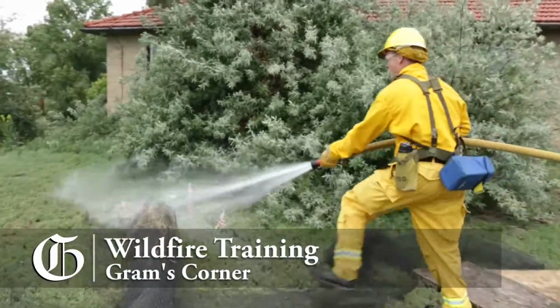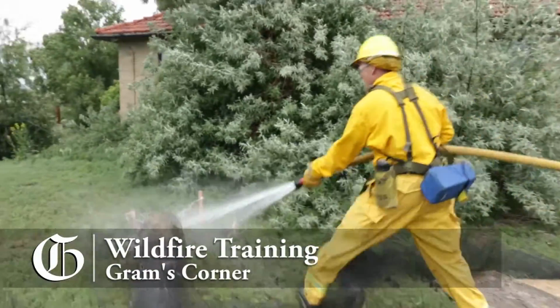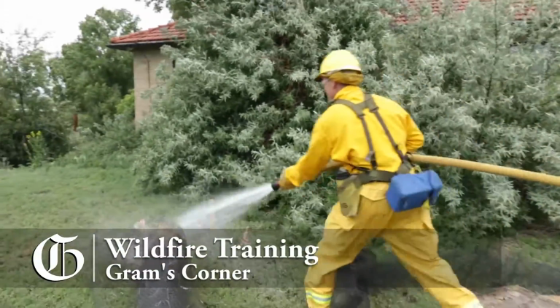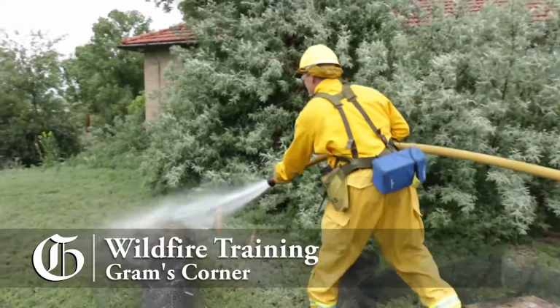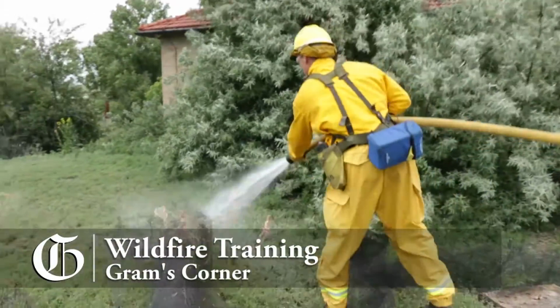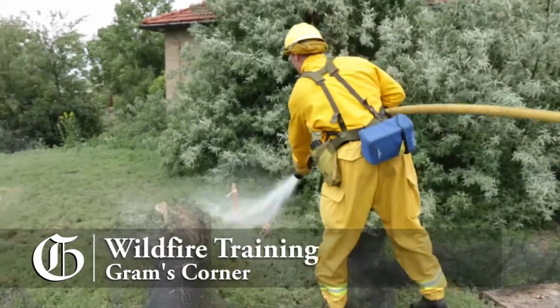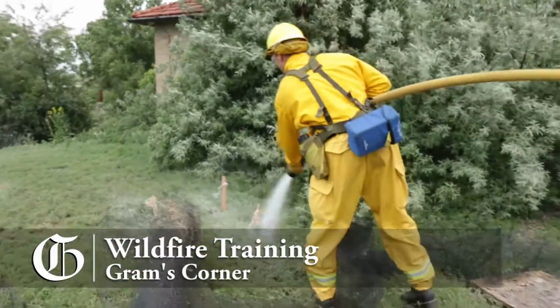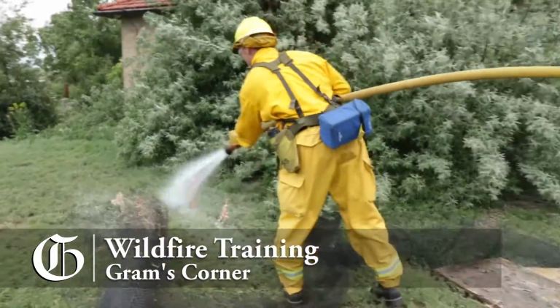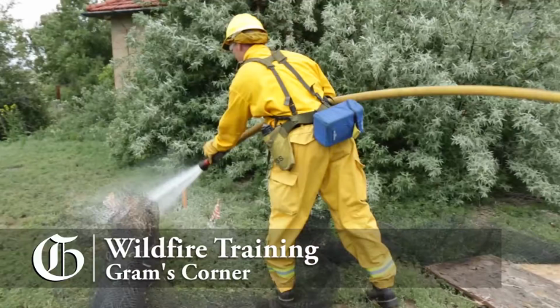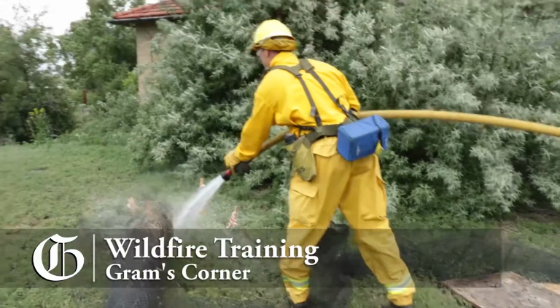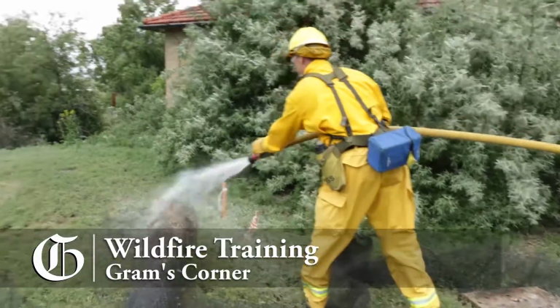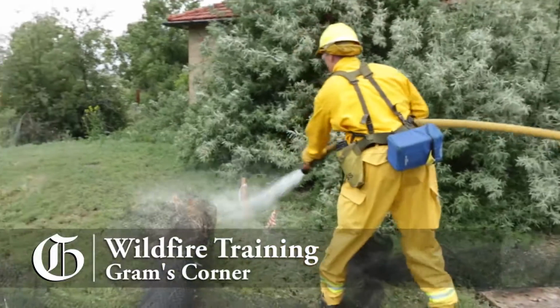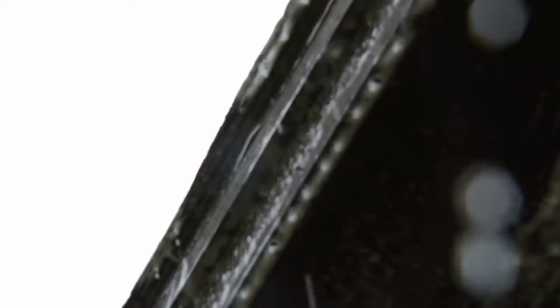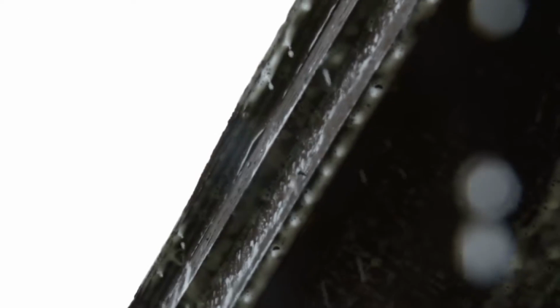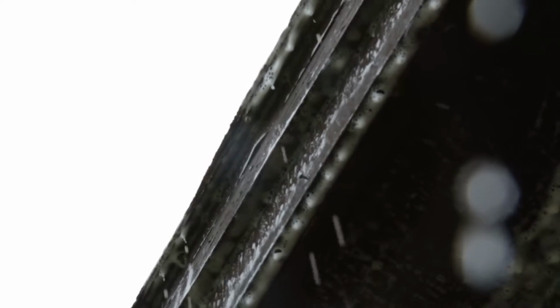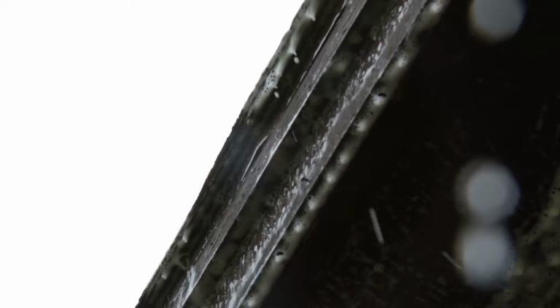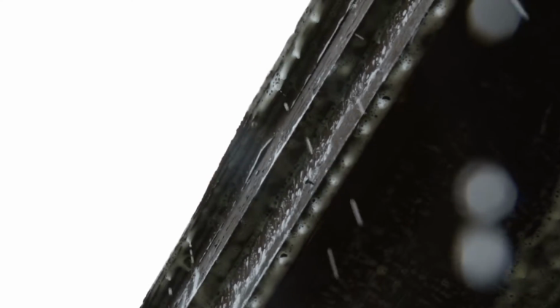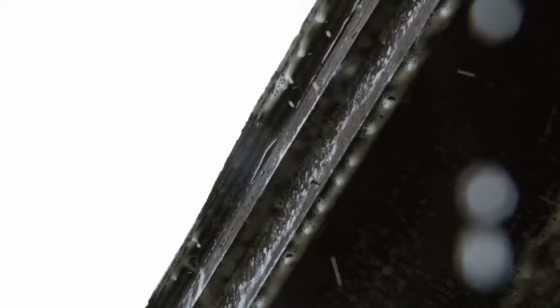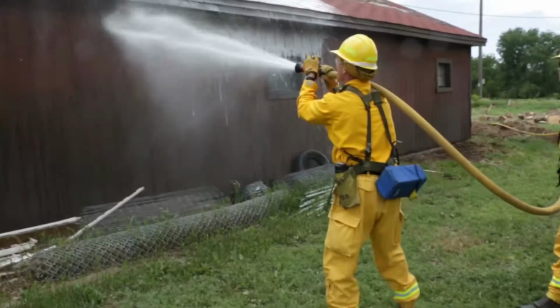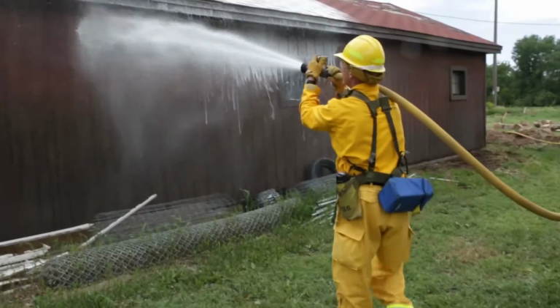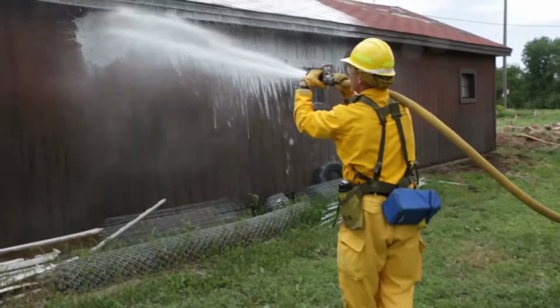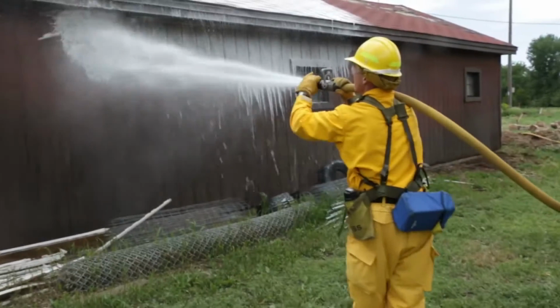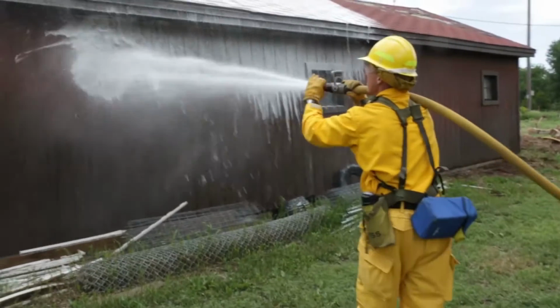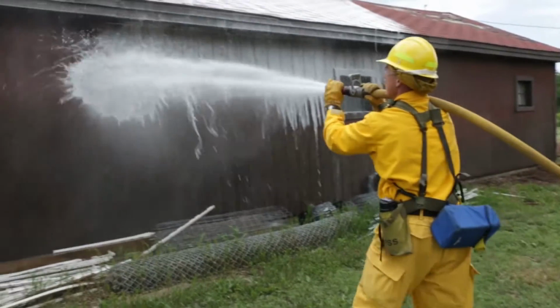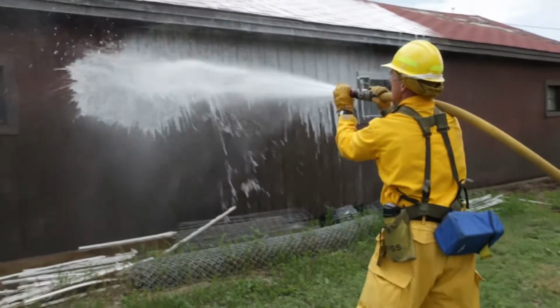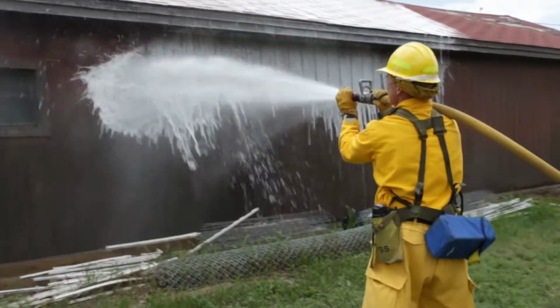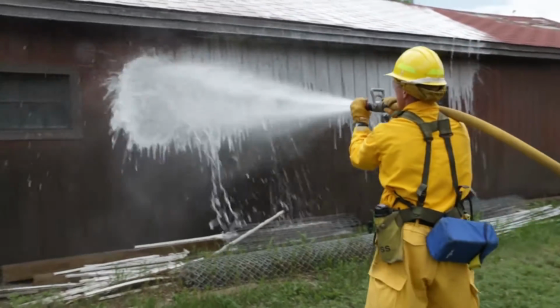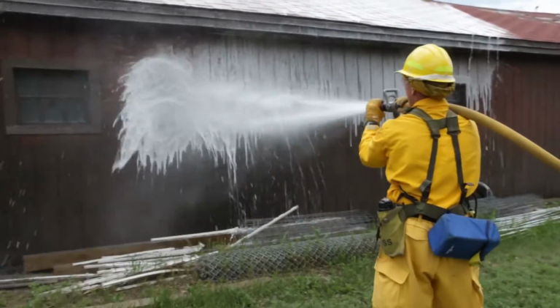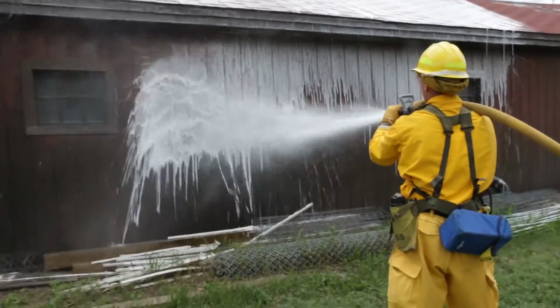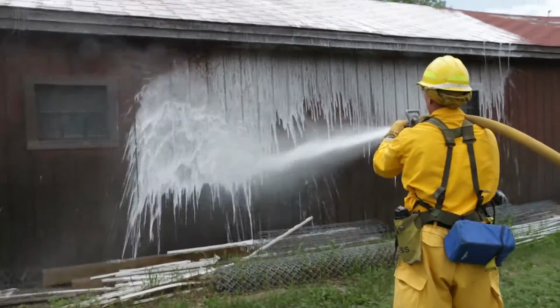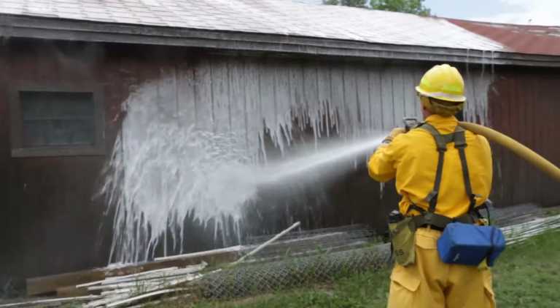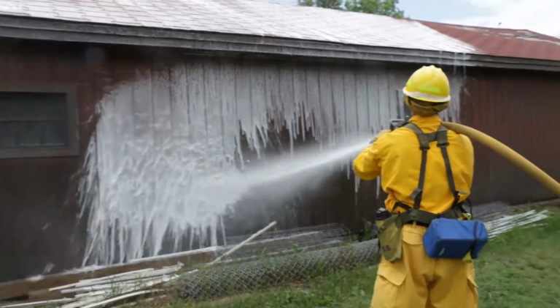We brought them out and did a mock scenario — a mock fire — and we also incorporated some structure protection into it.